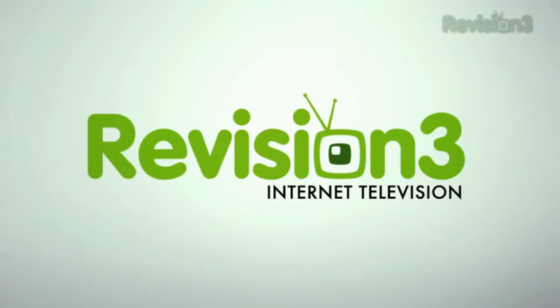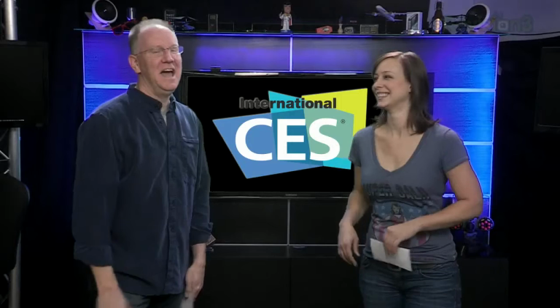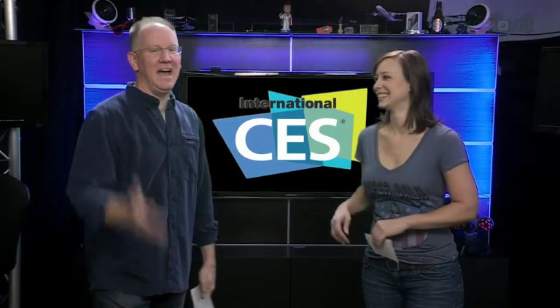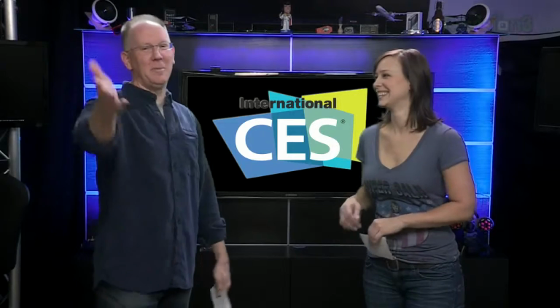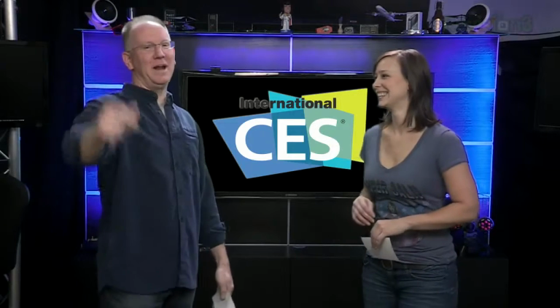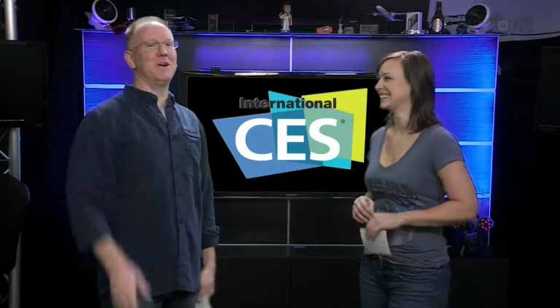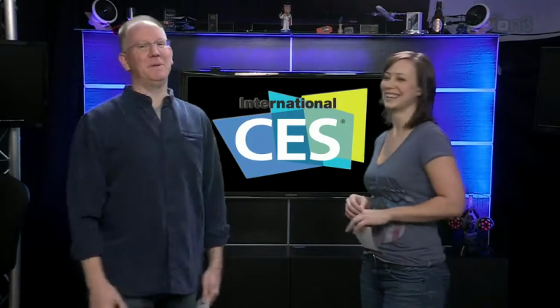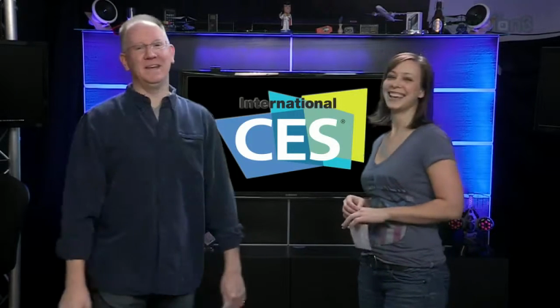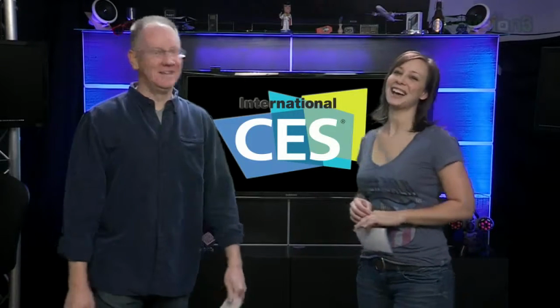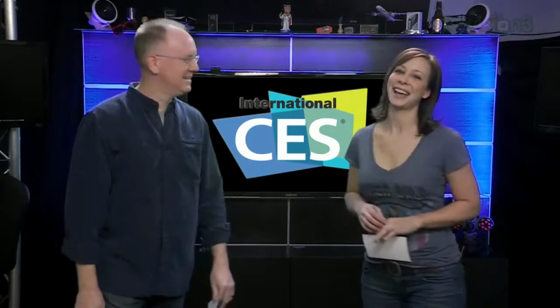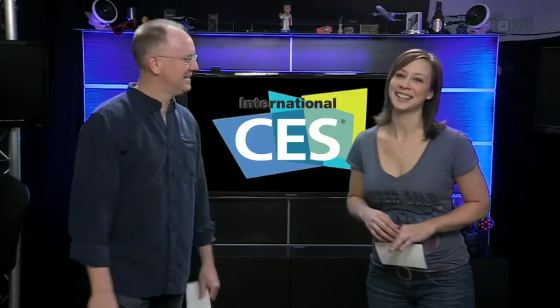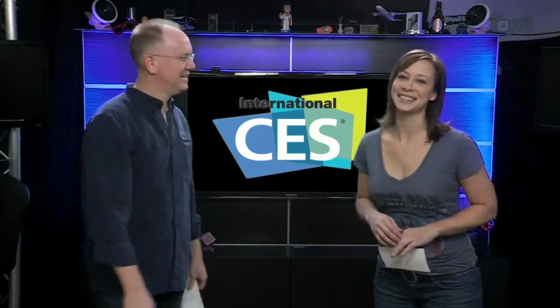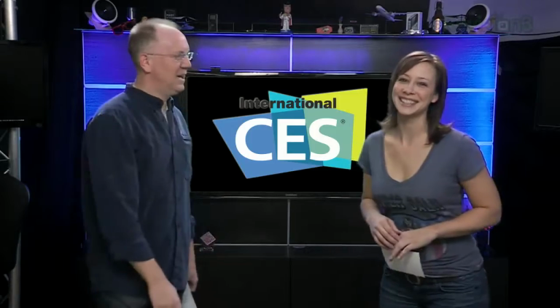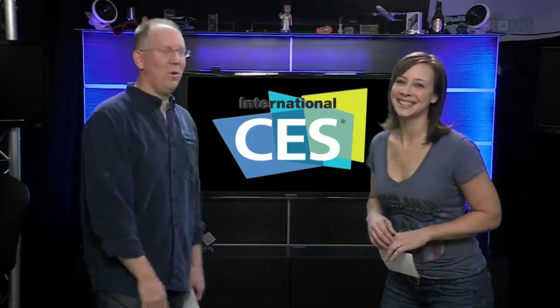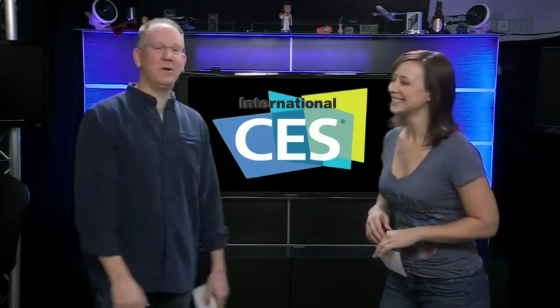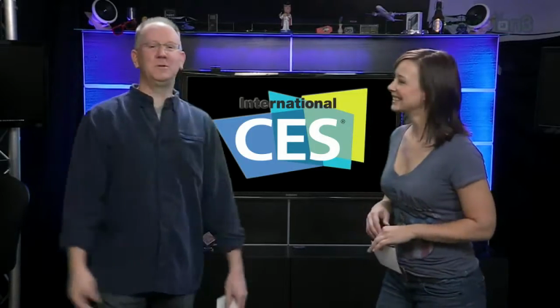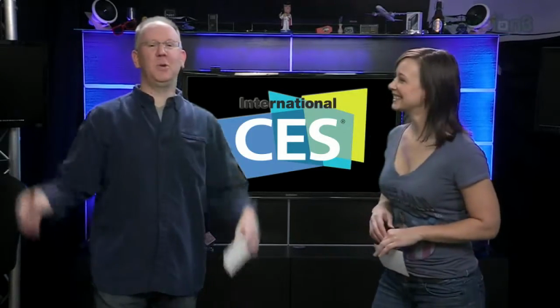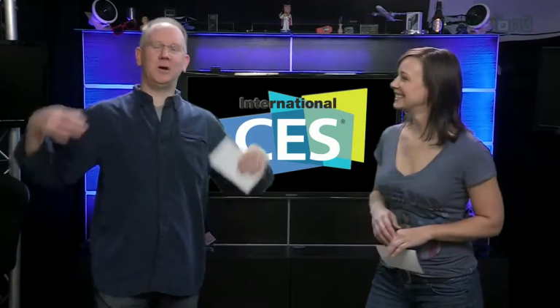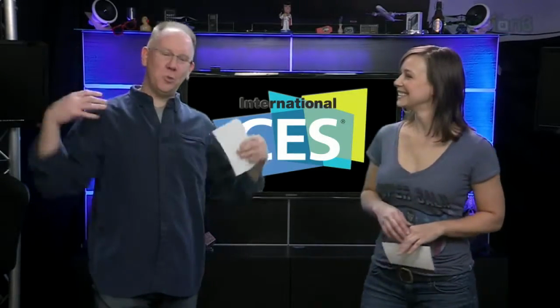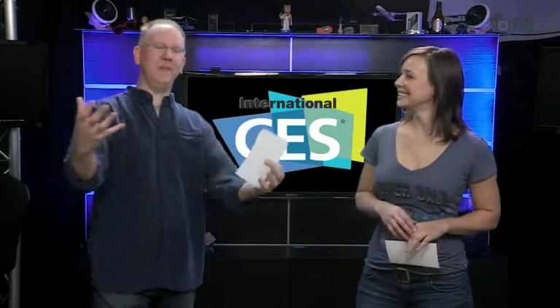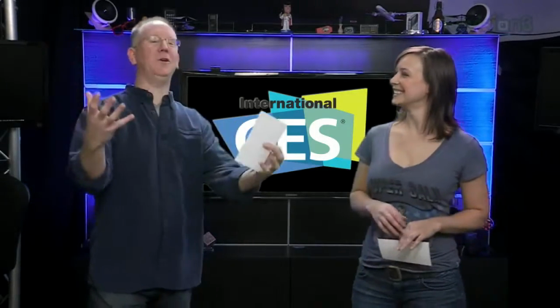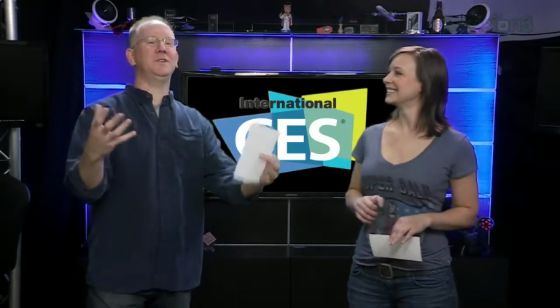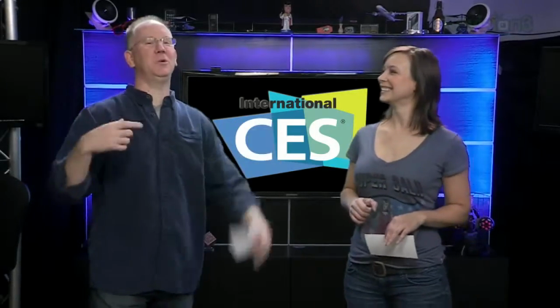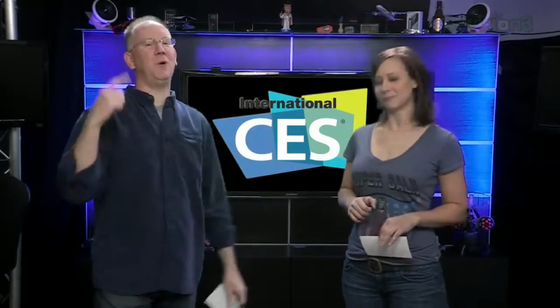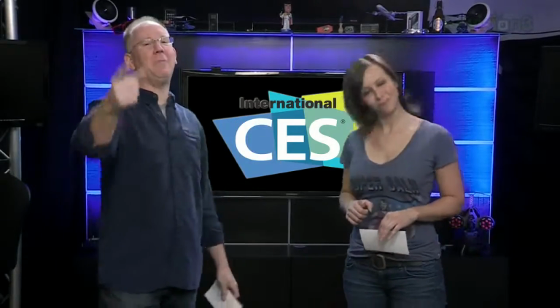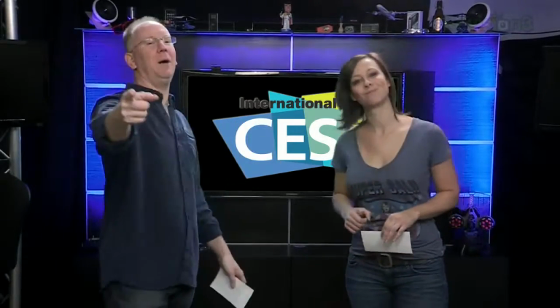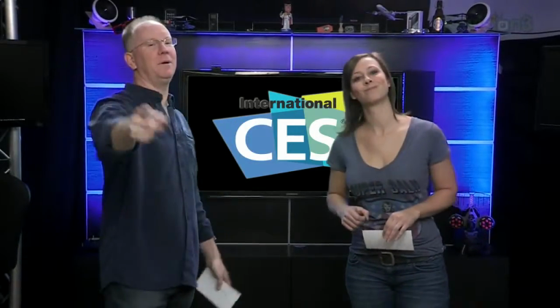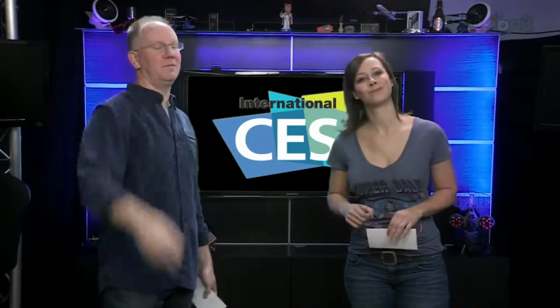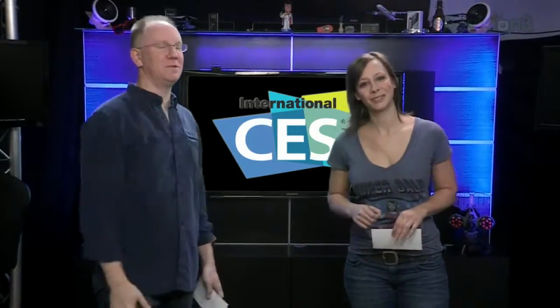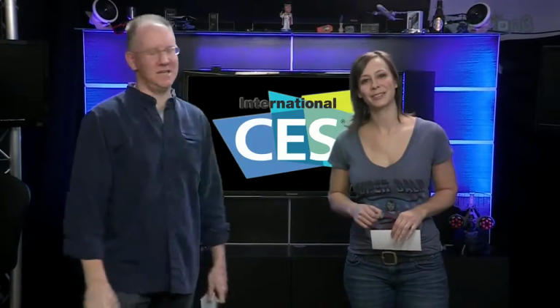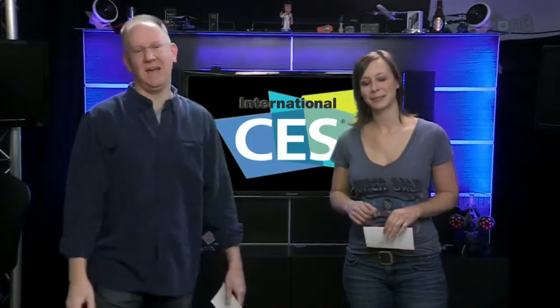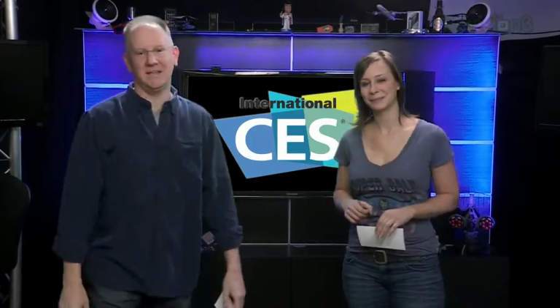Hey everybody, I'm John P. I'm Callie Lewis. Welcome to our 2013 Wrap Up from CES.